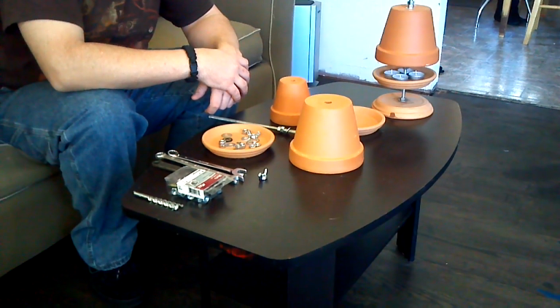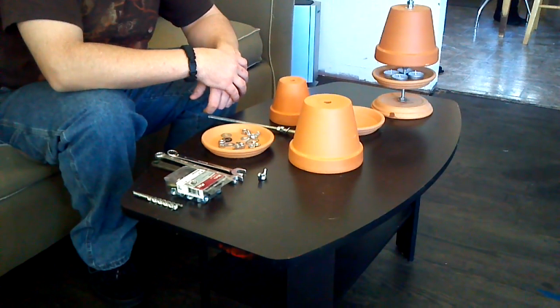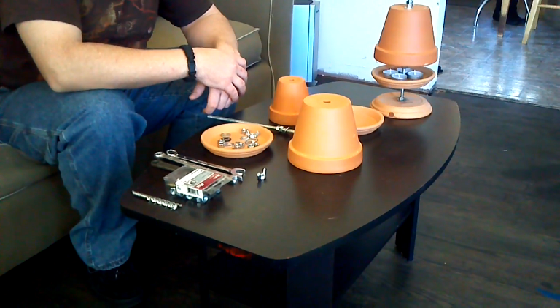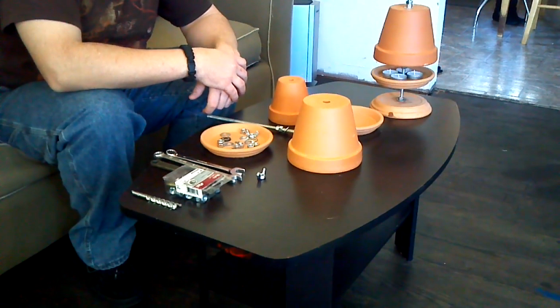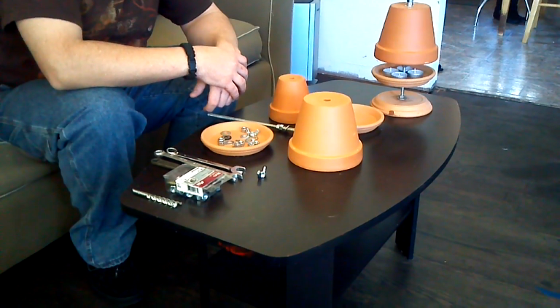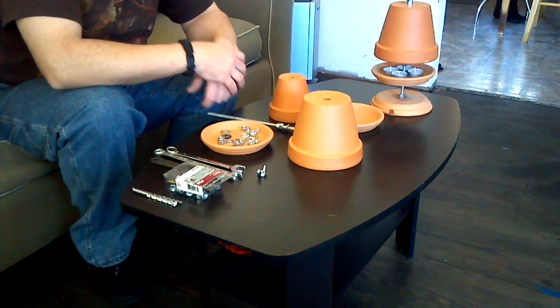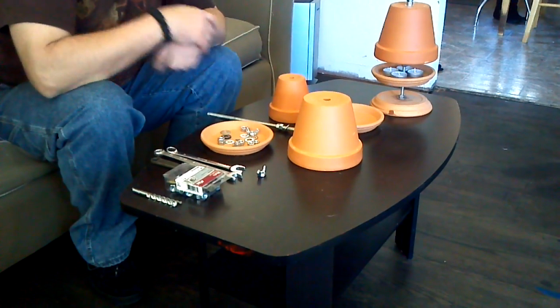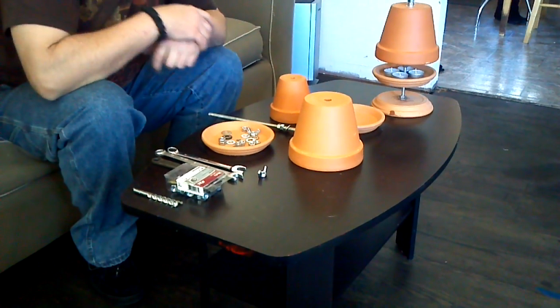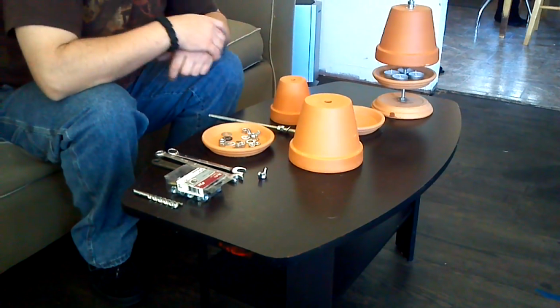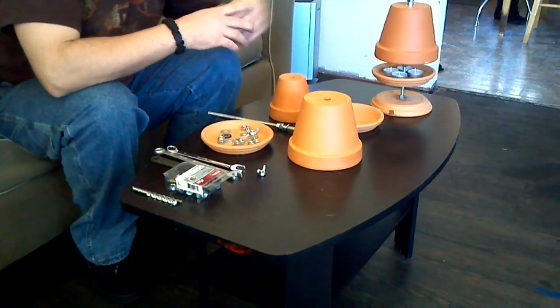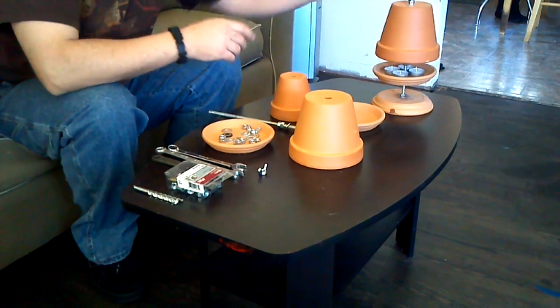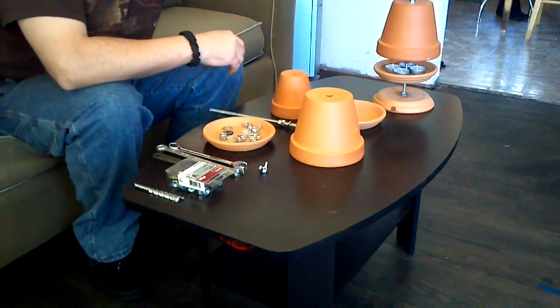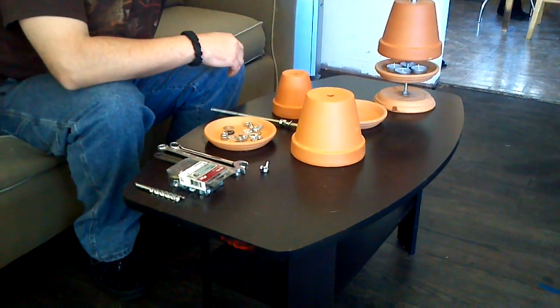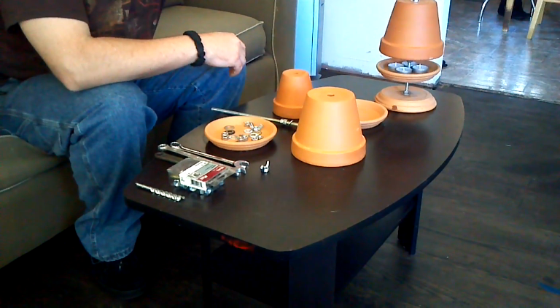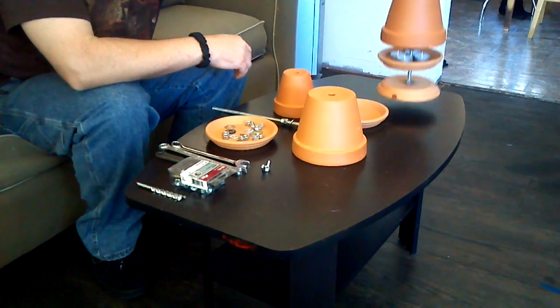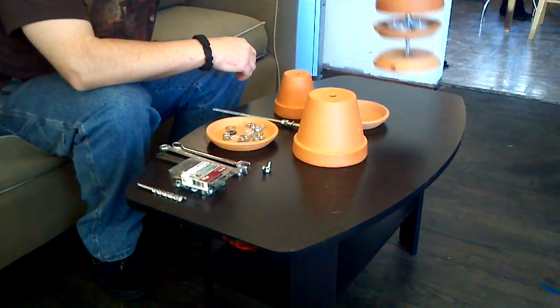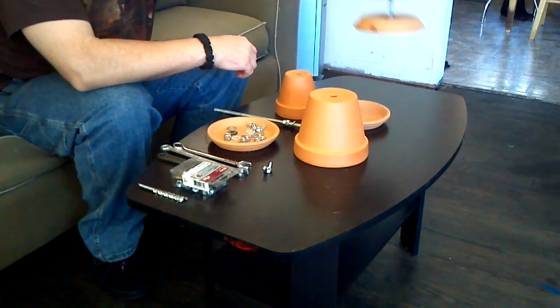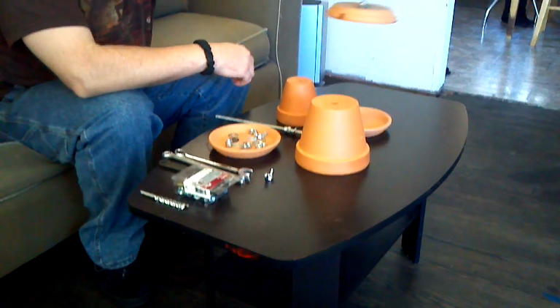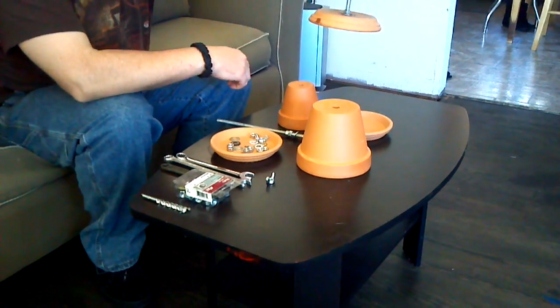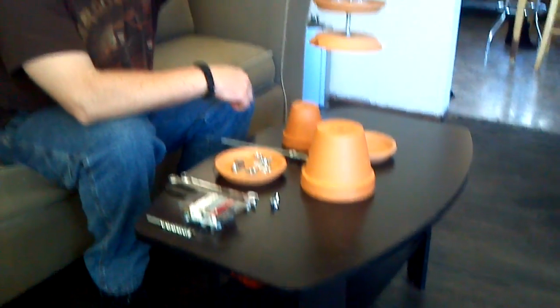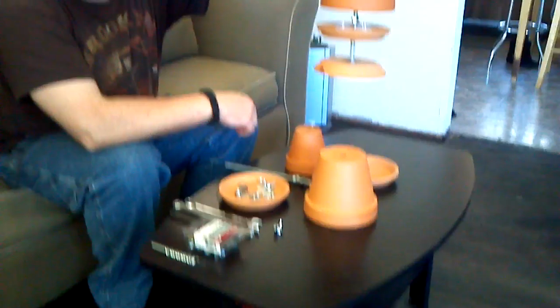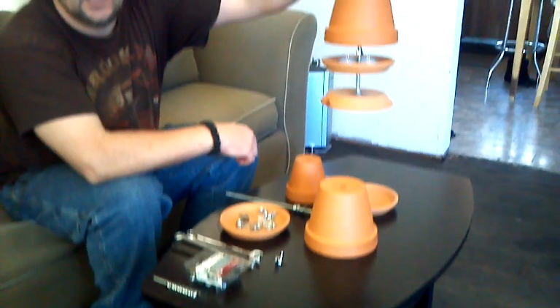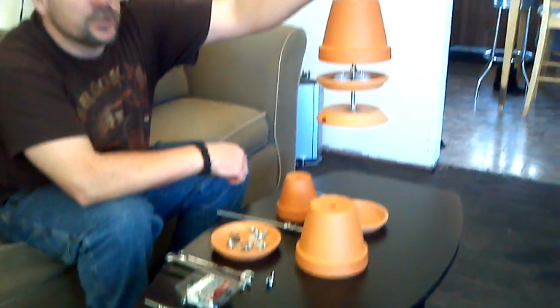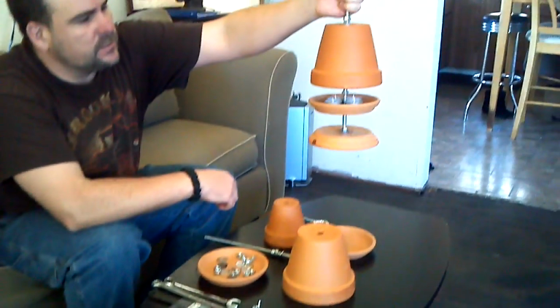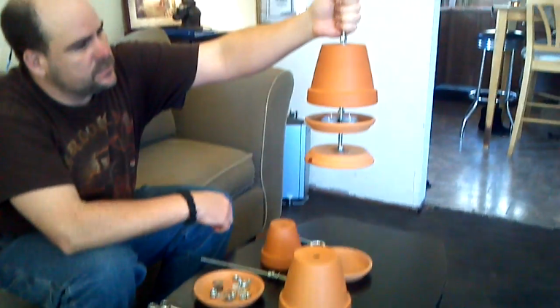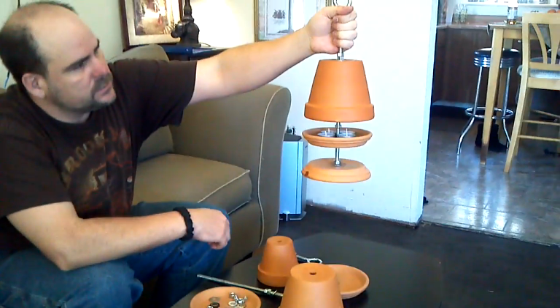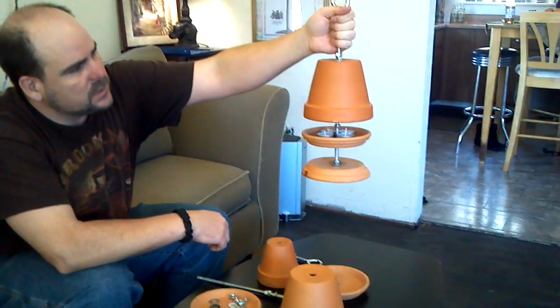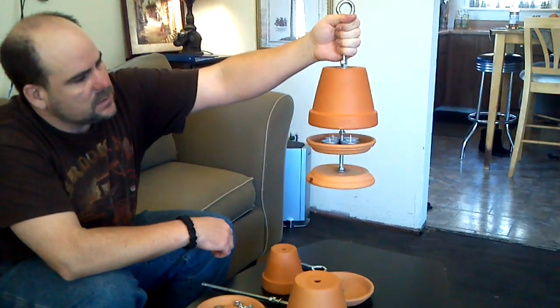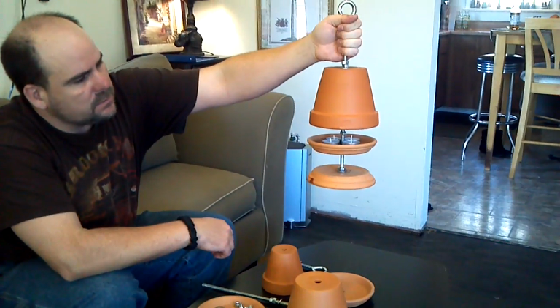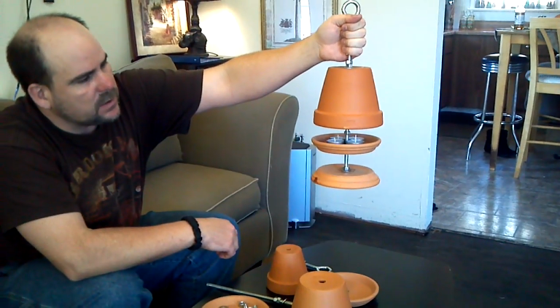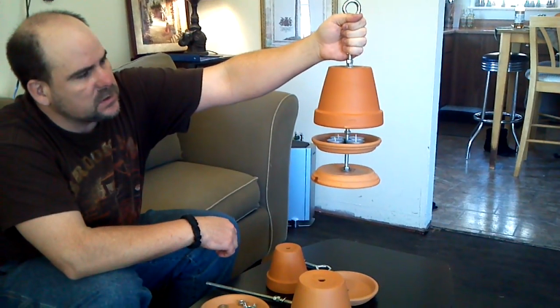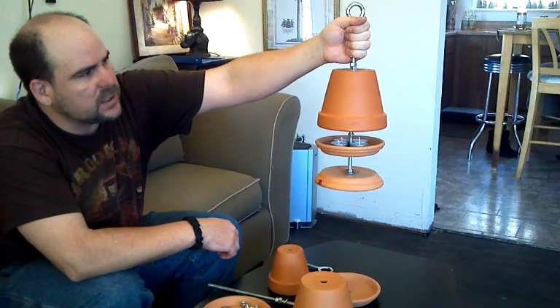Hi. This is a video on assembling a flower pot heater. My own design.